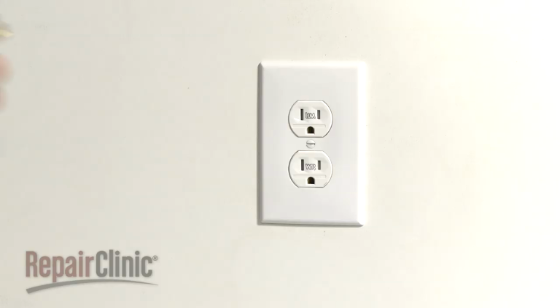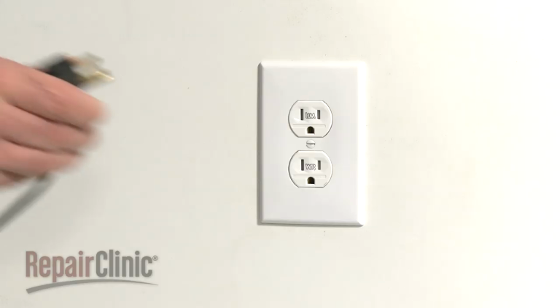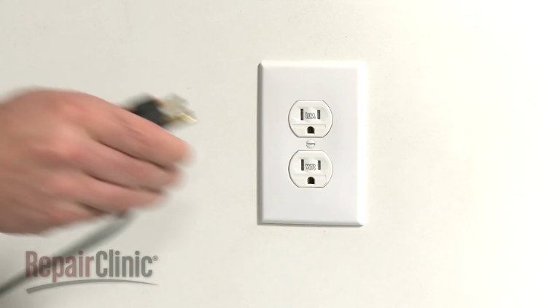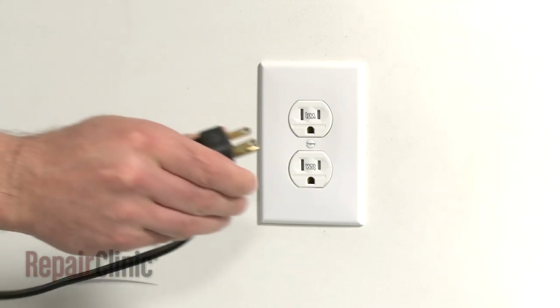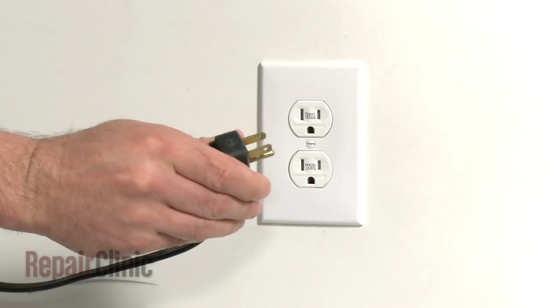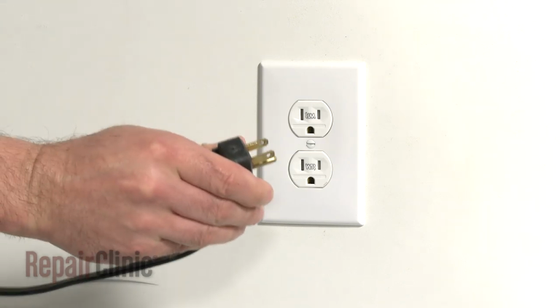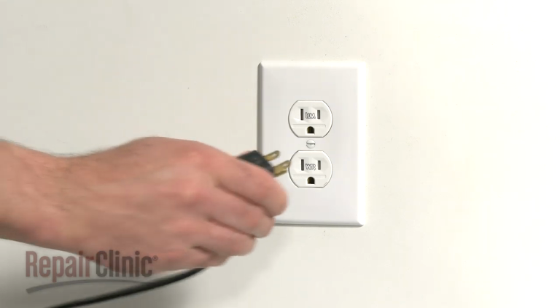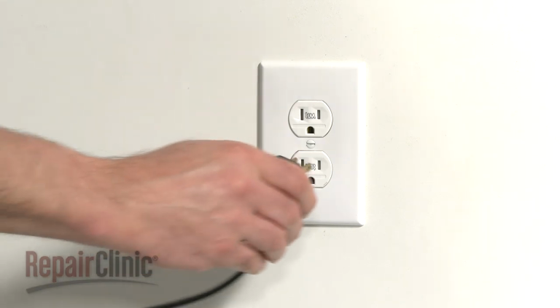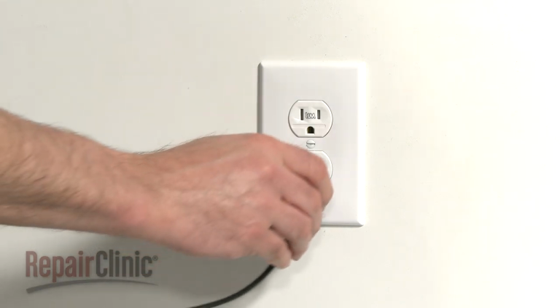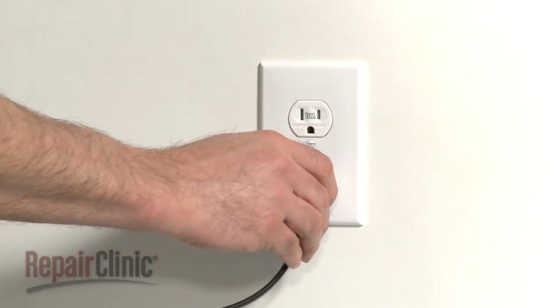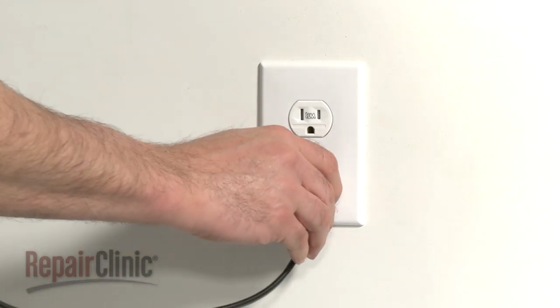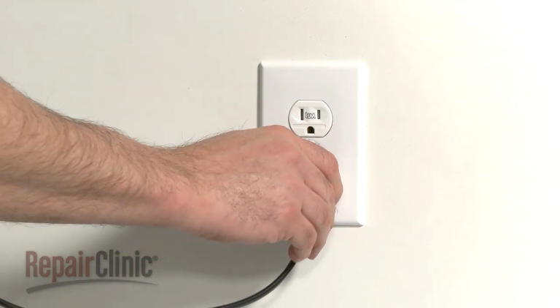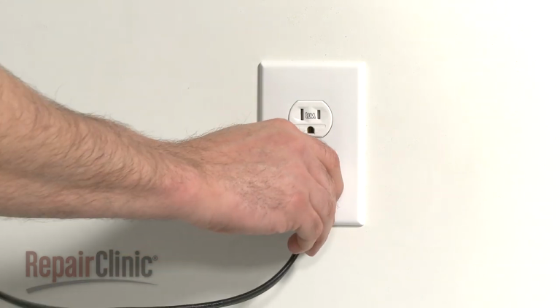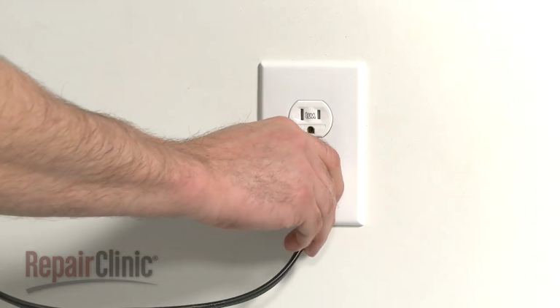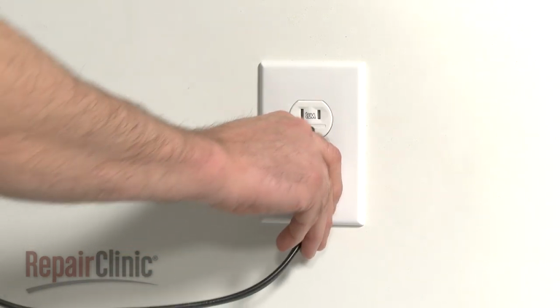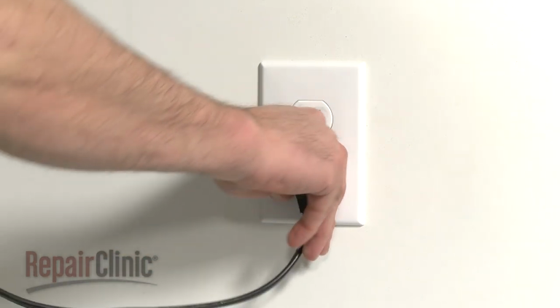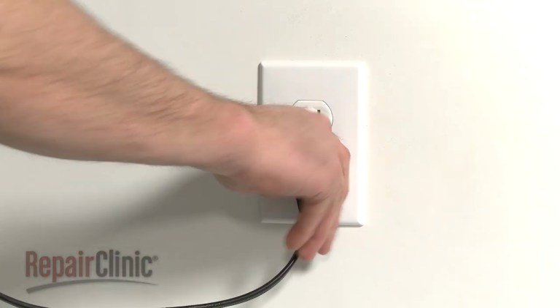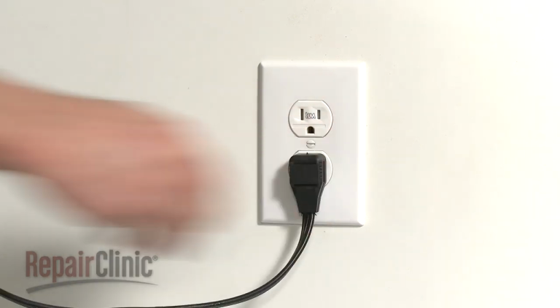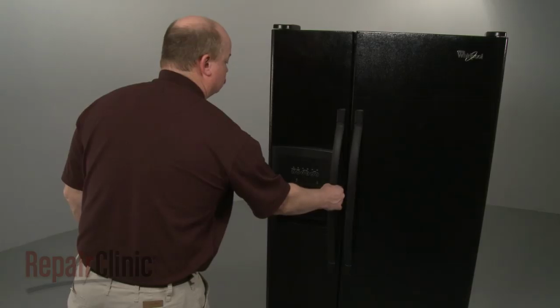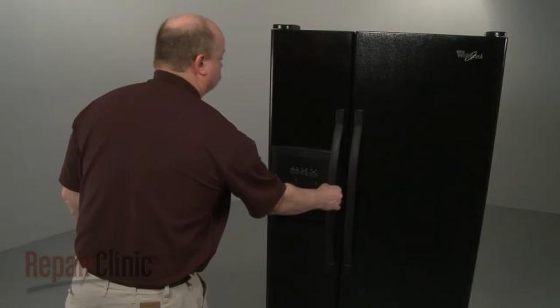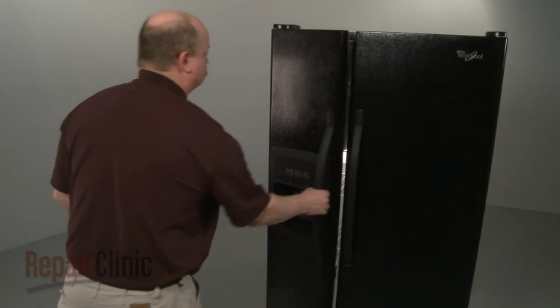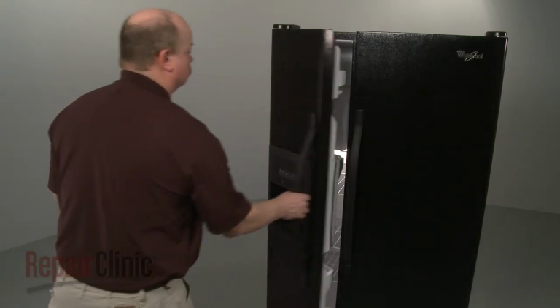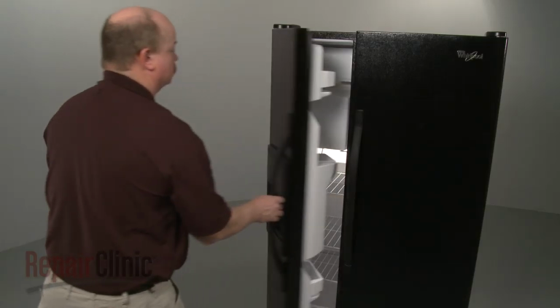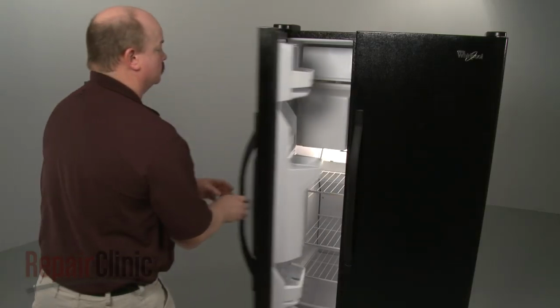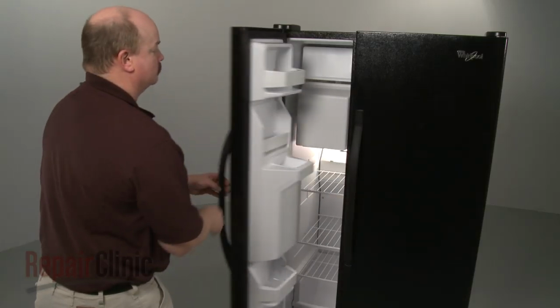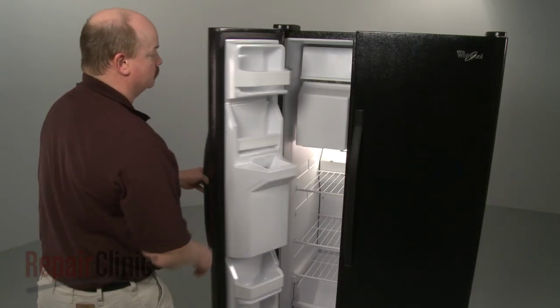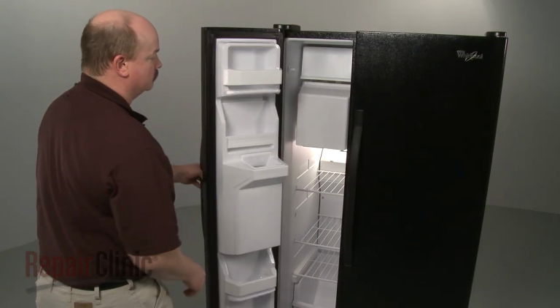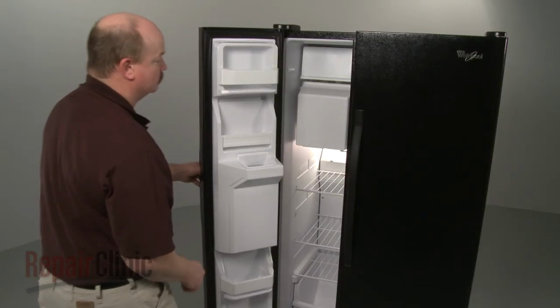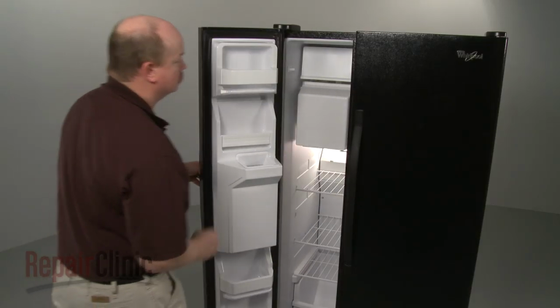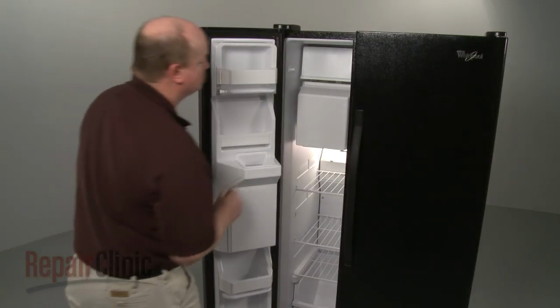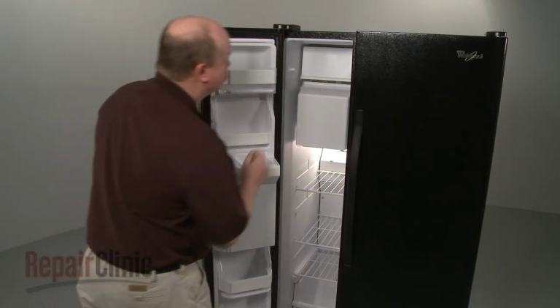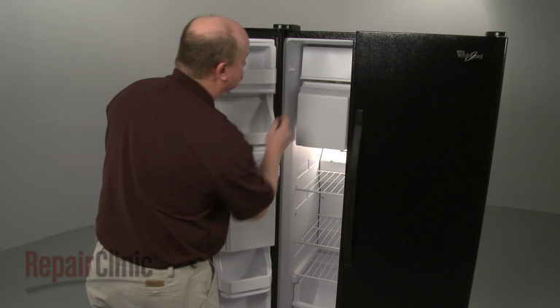You're now ready to plug the power cord back in, and confirm that the switch is working properly.